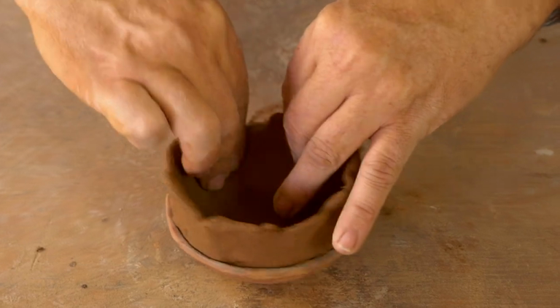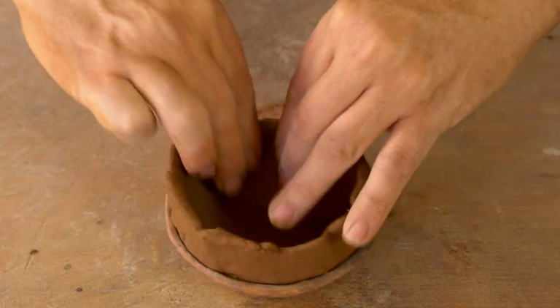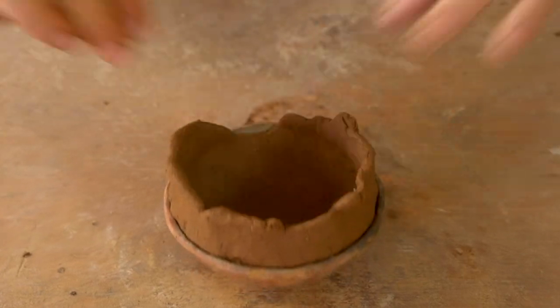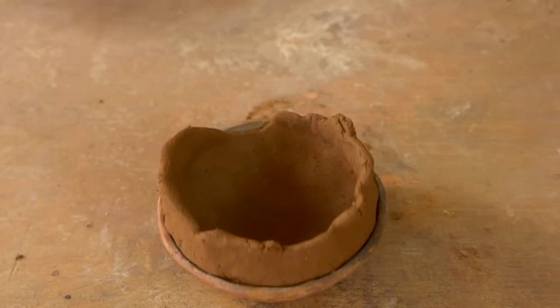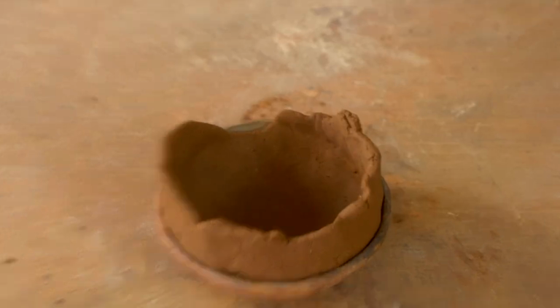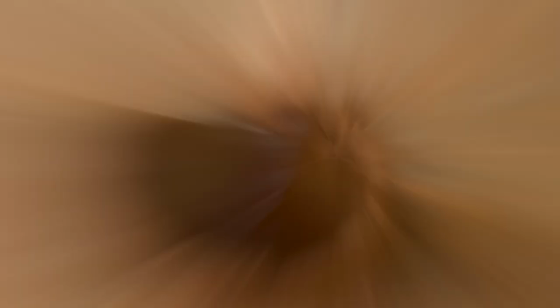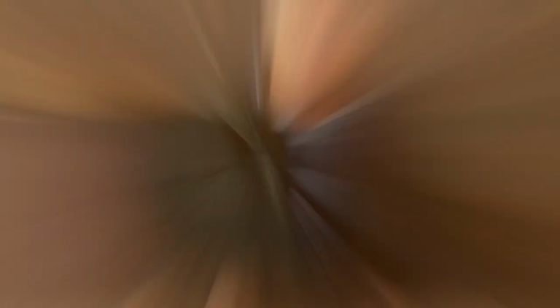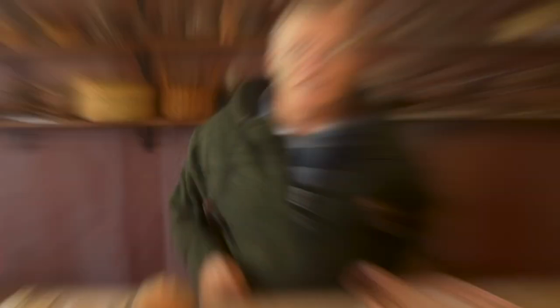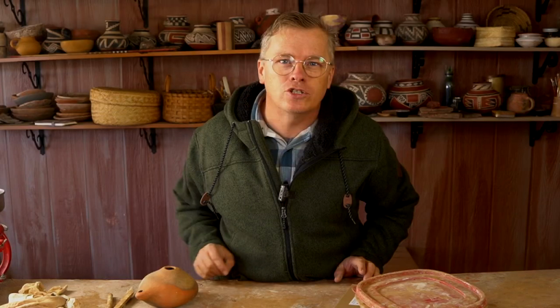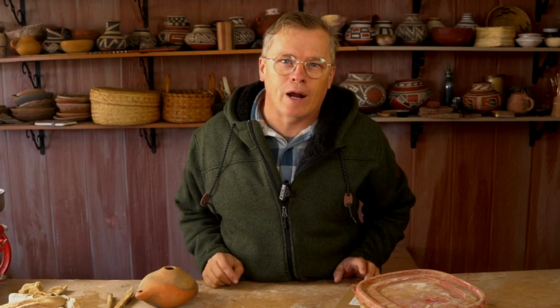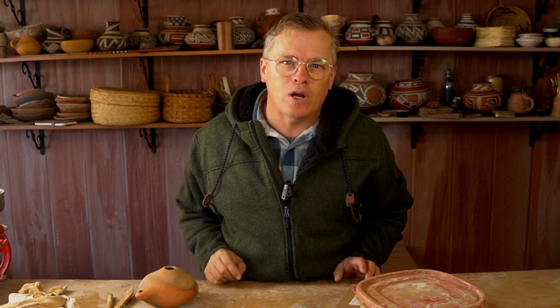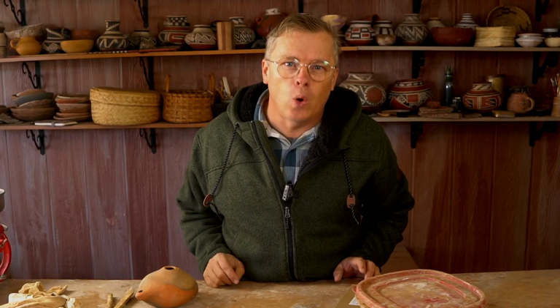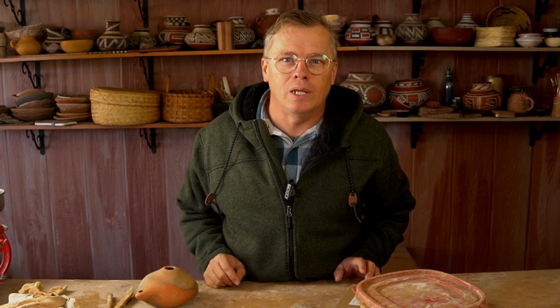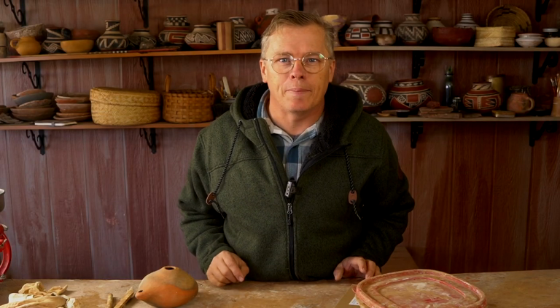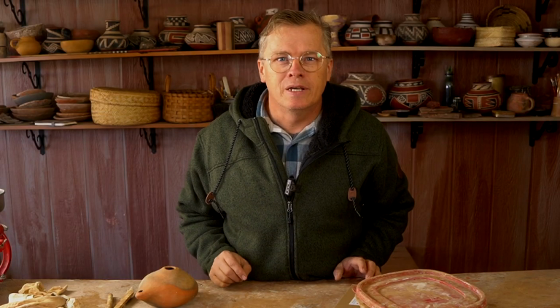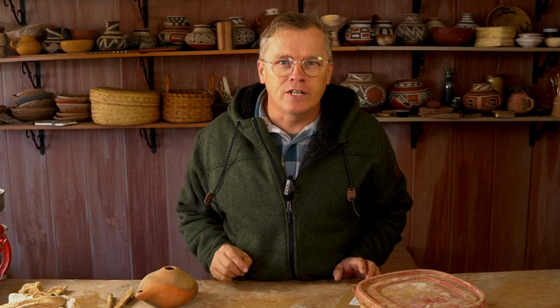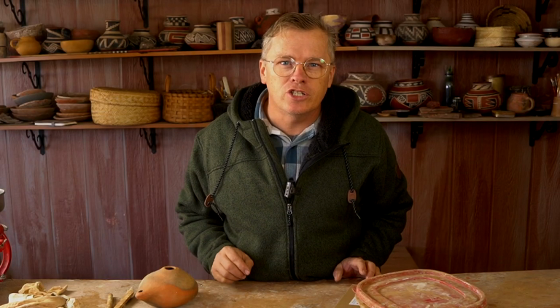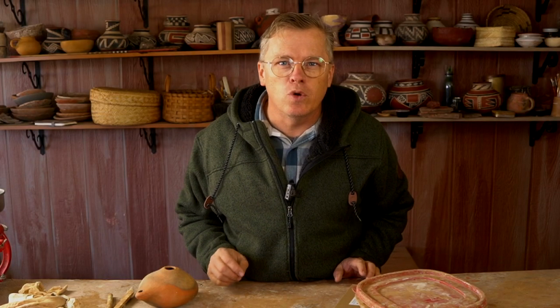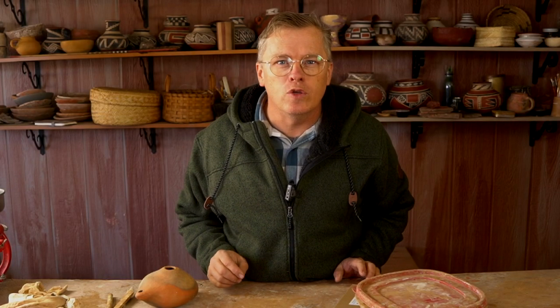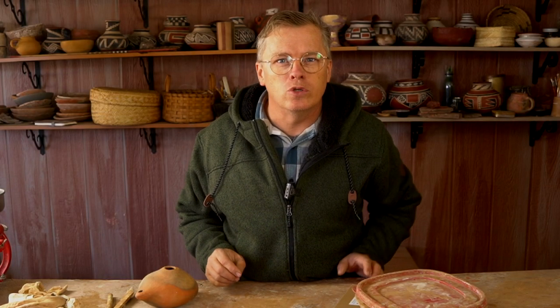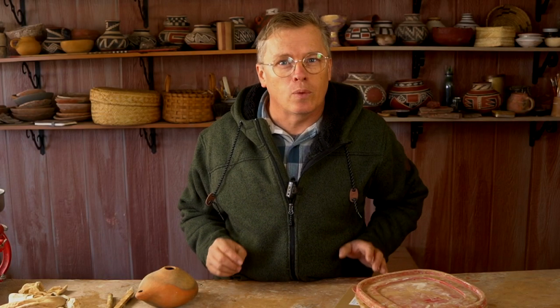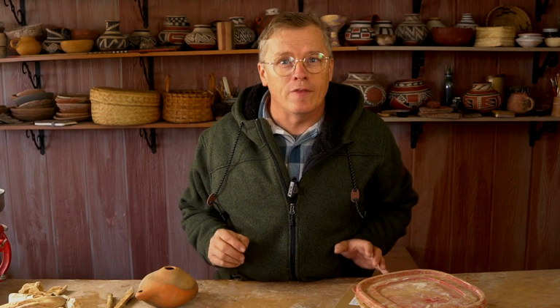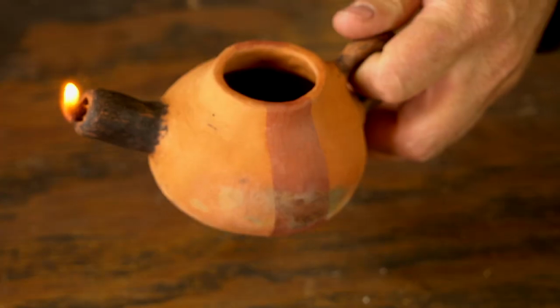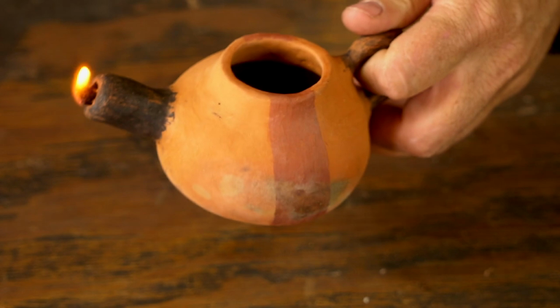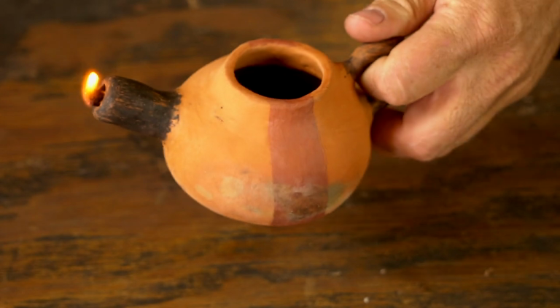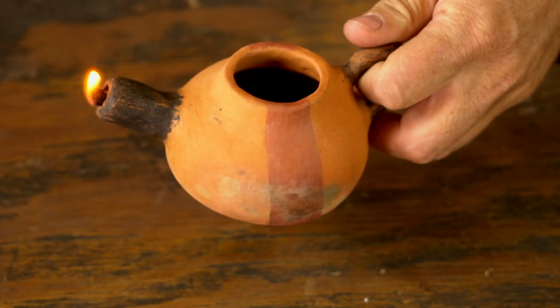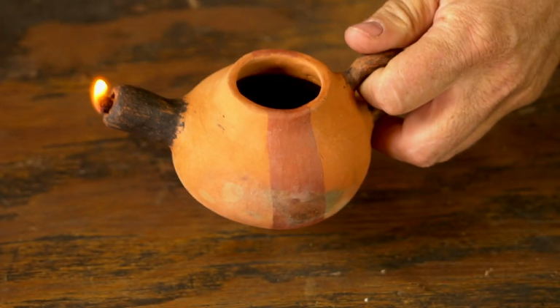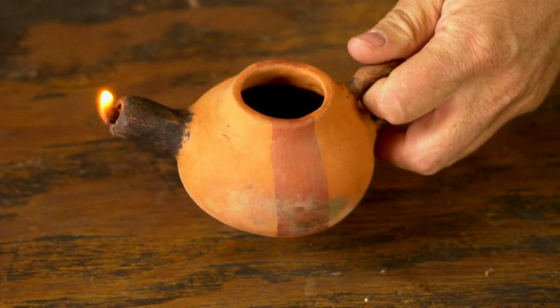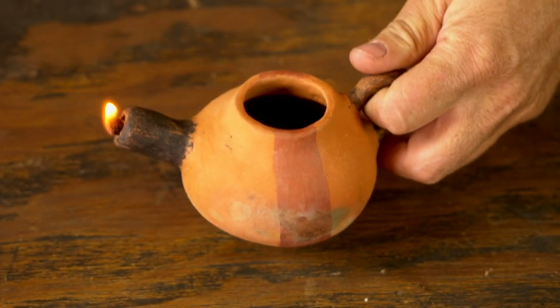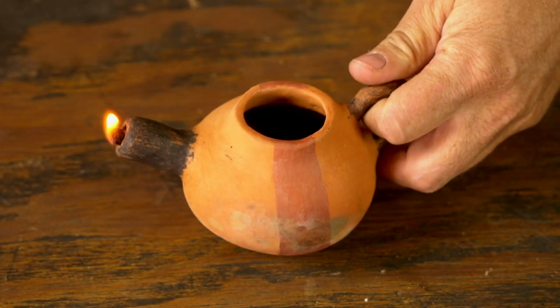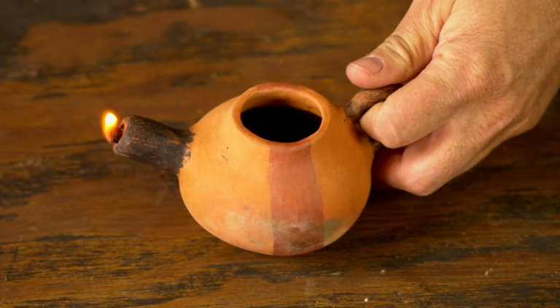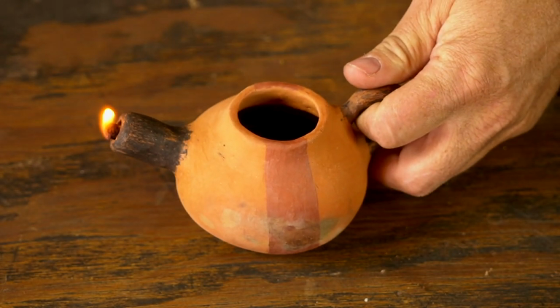Today's project is an old-fashioned ceramic oil lamp, such as they would have used around the Mediterranean thousands of years ago.